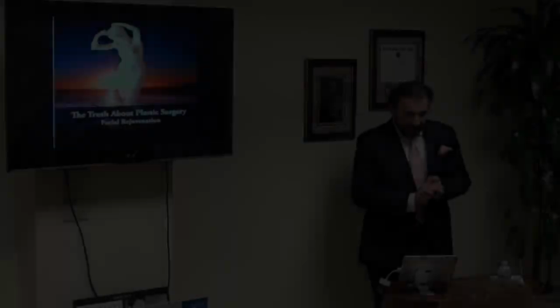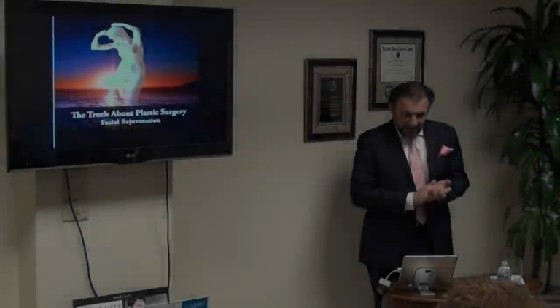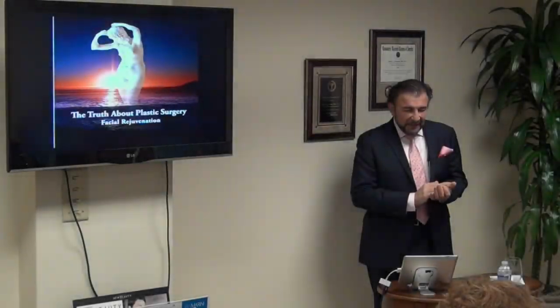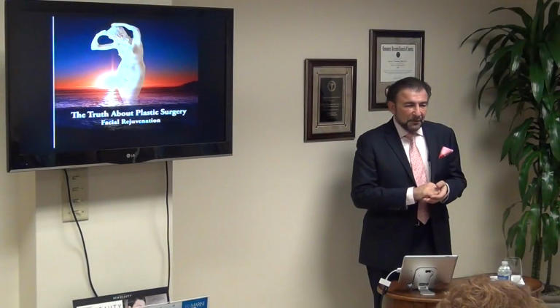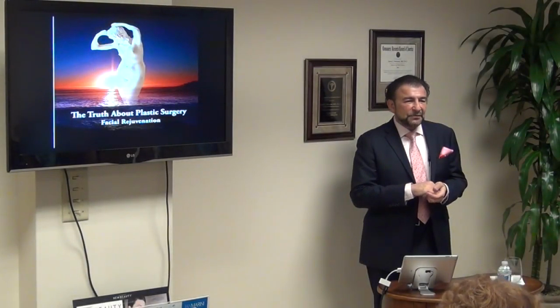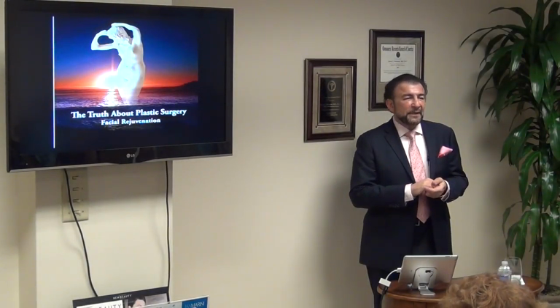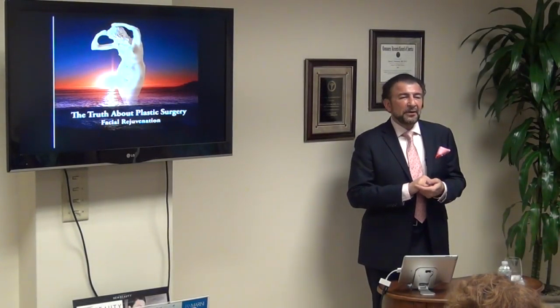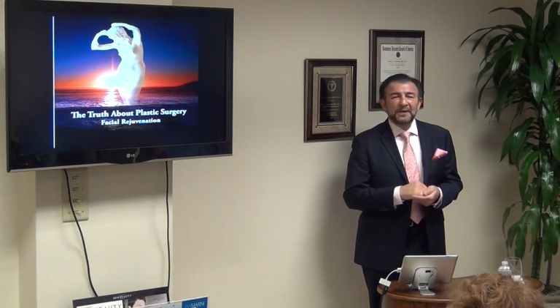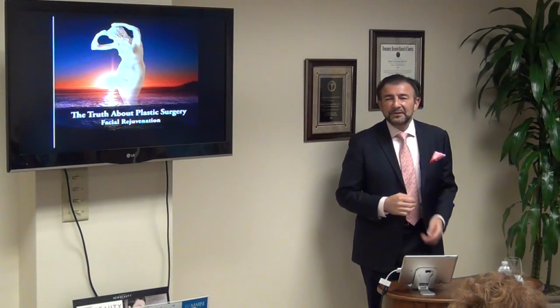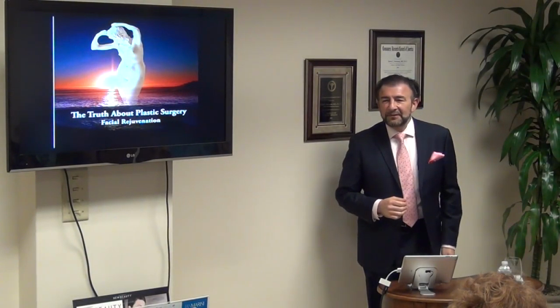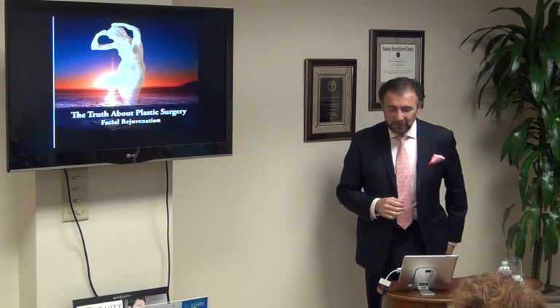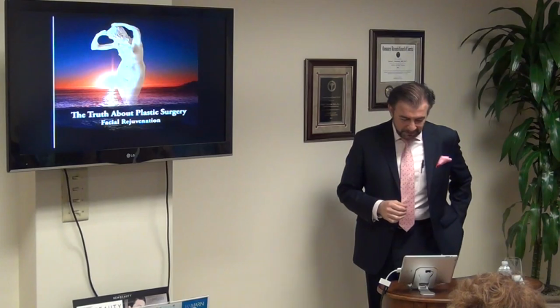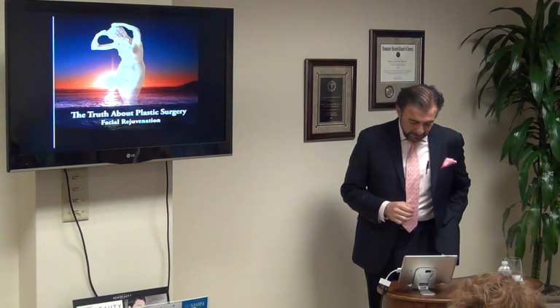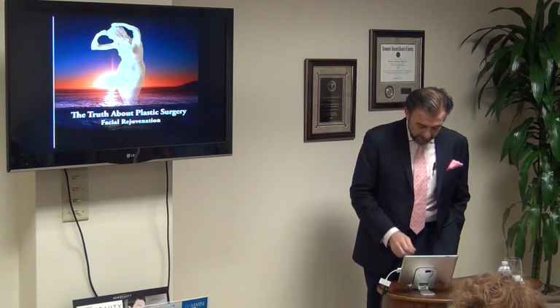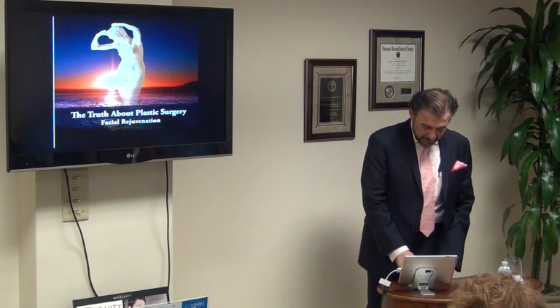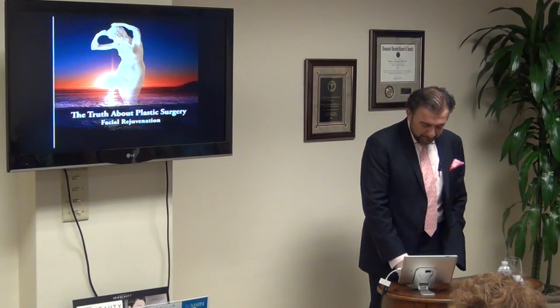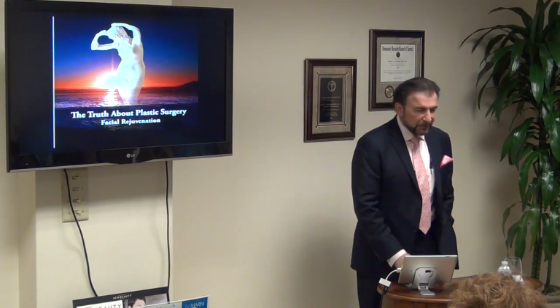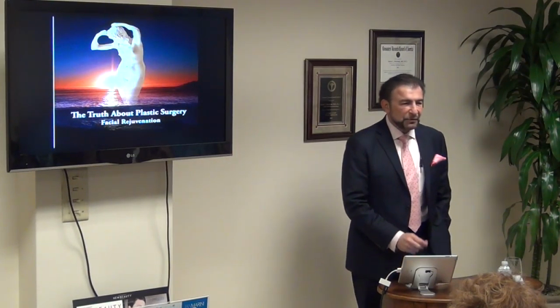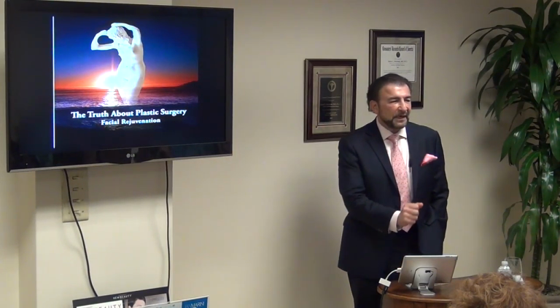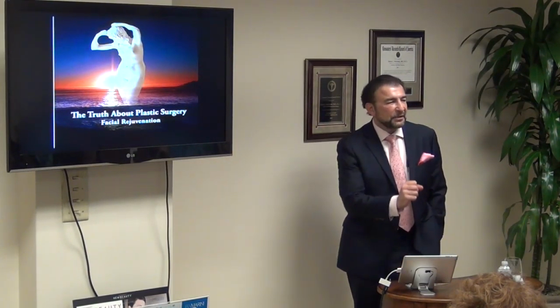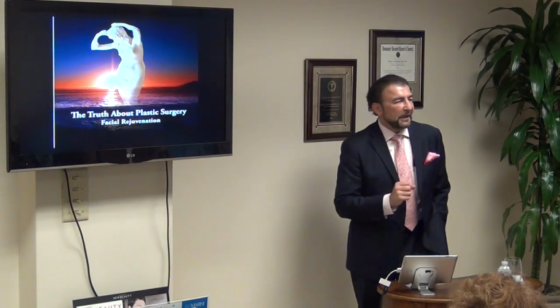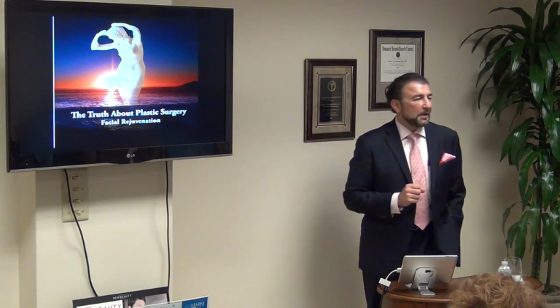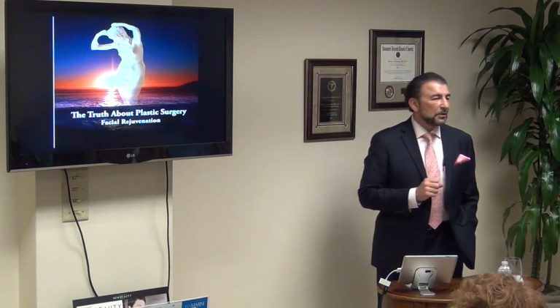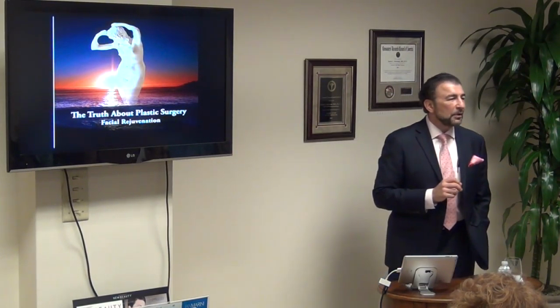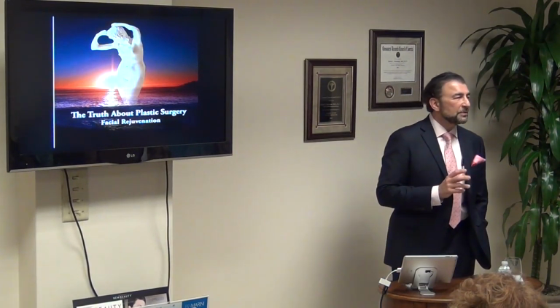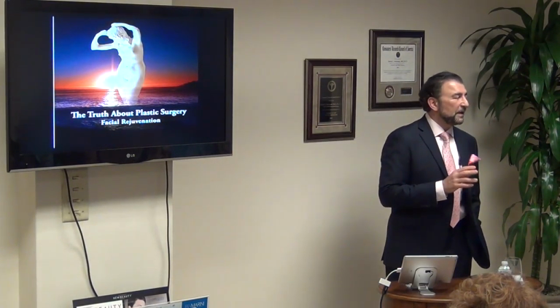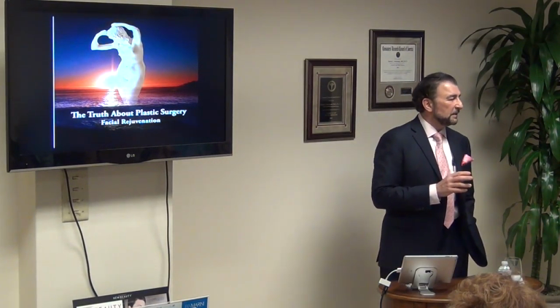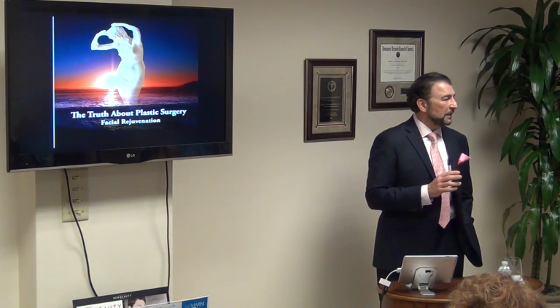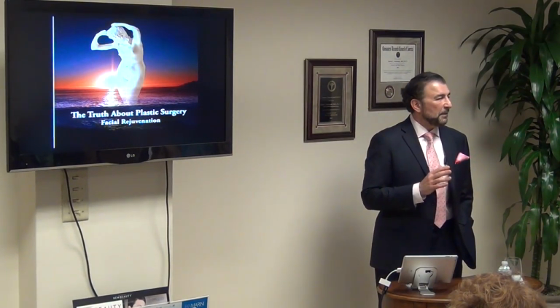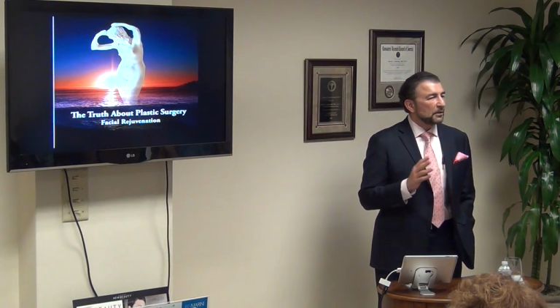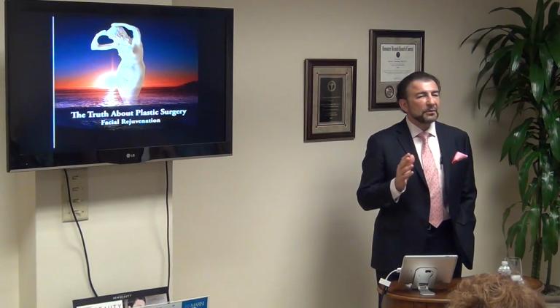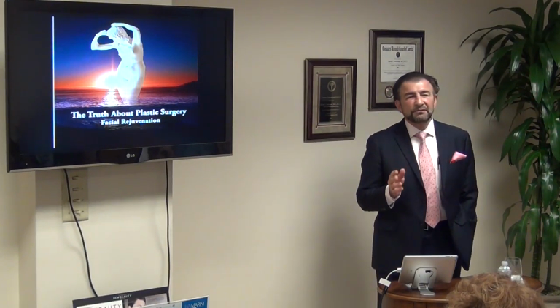Thank you all for being here. I'm Dr. Morwood, and tonight we're going to talk about facial rejuvenation and a modern approach to face lifting.